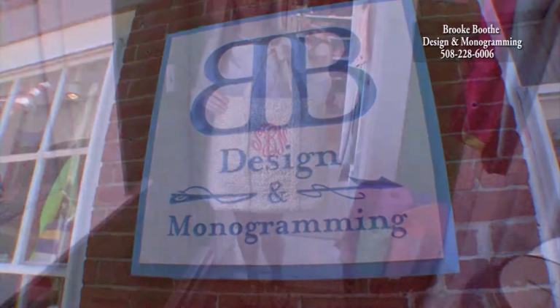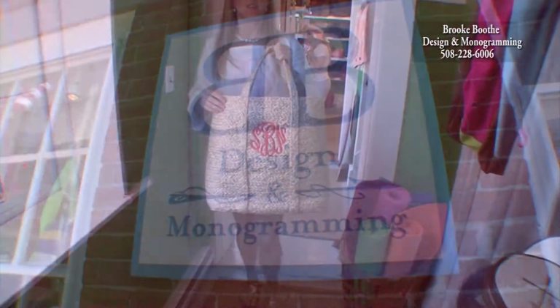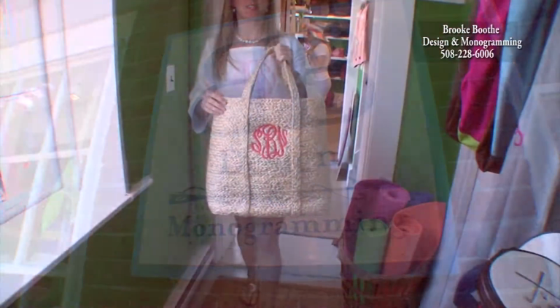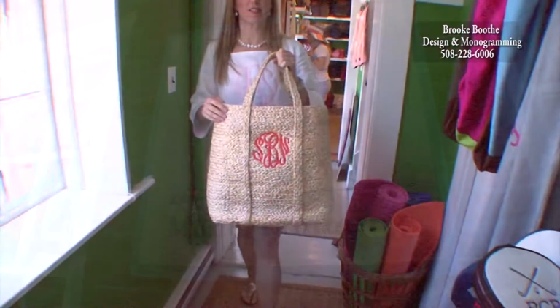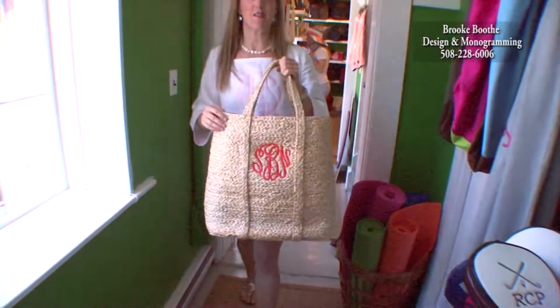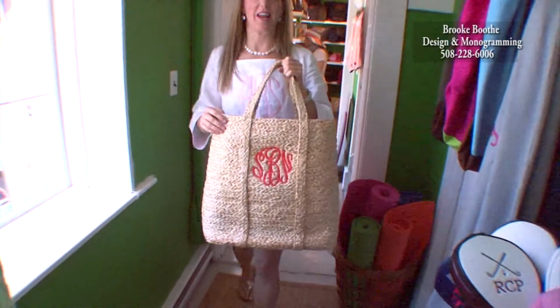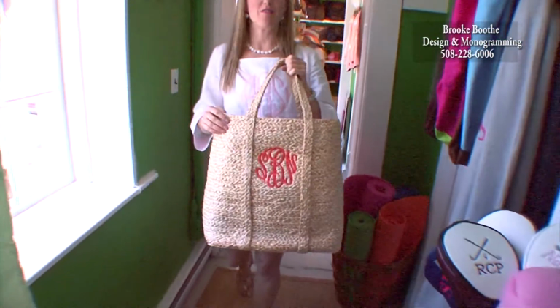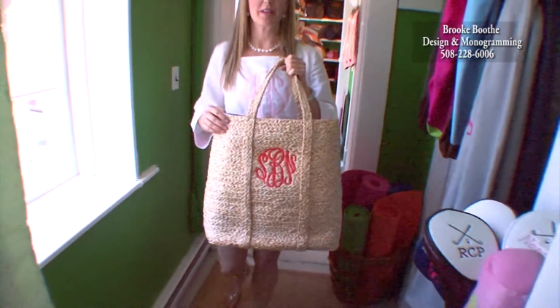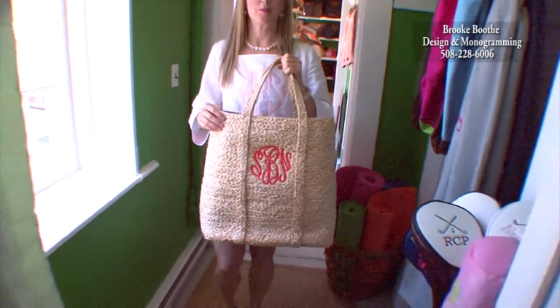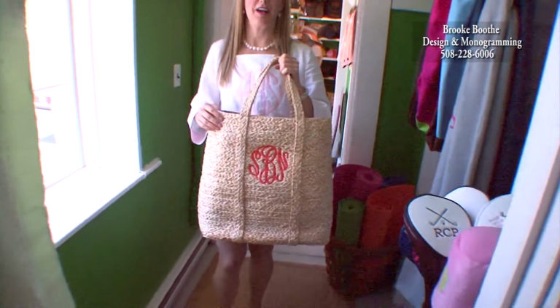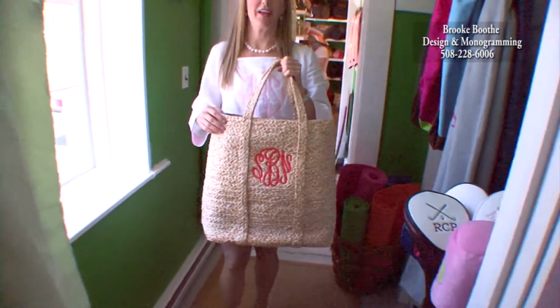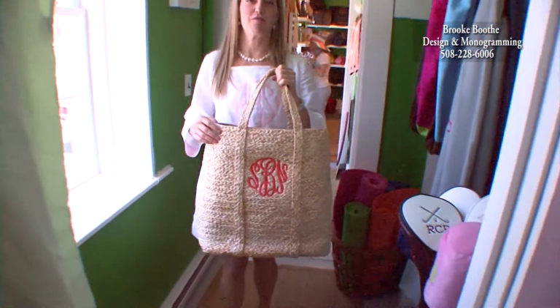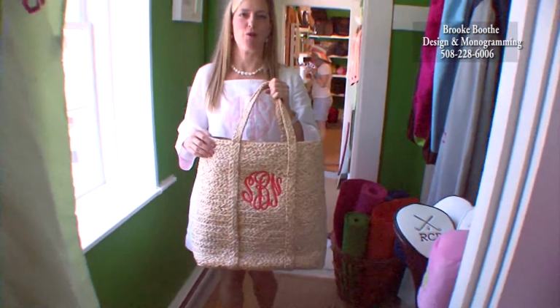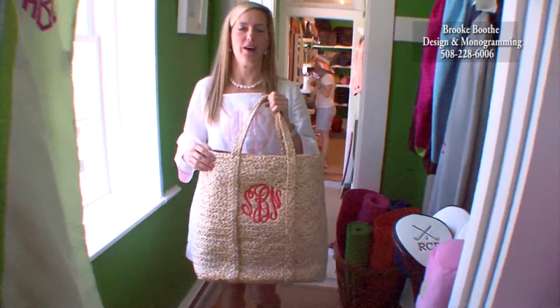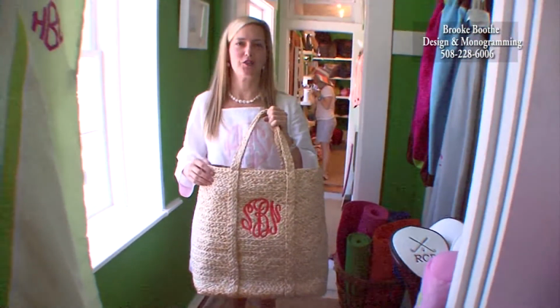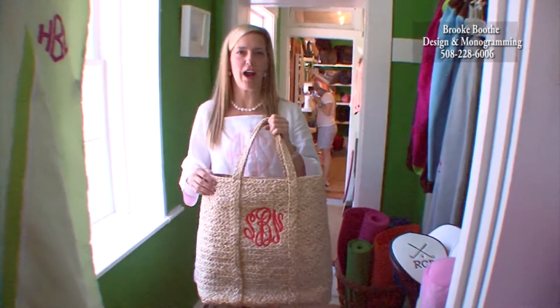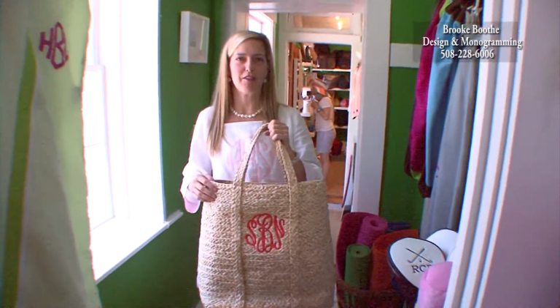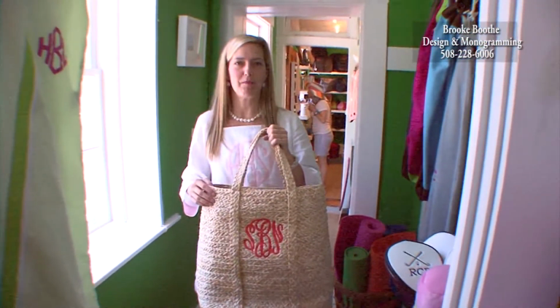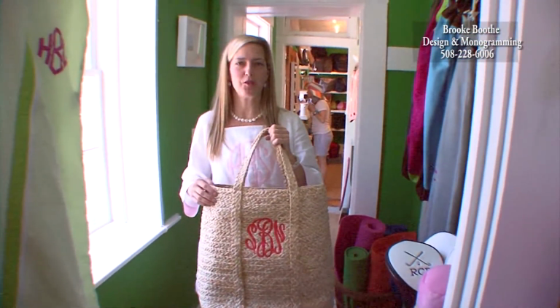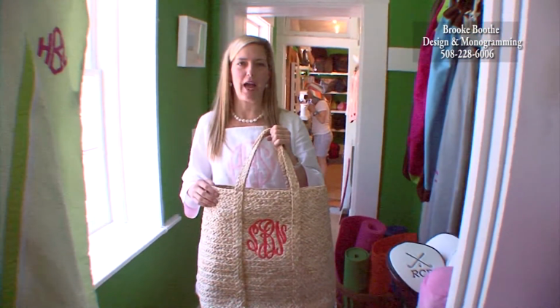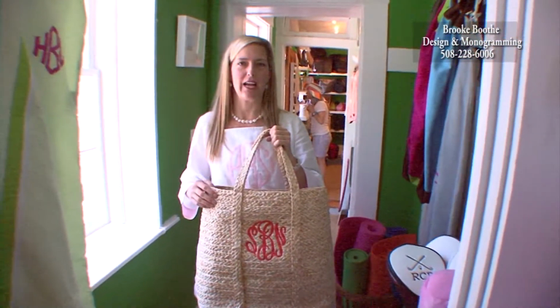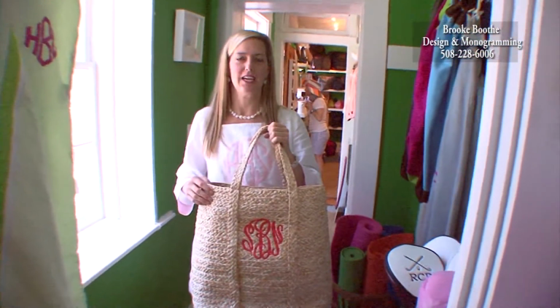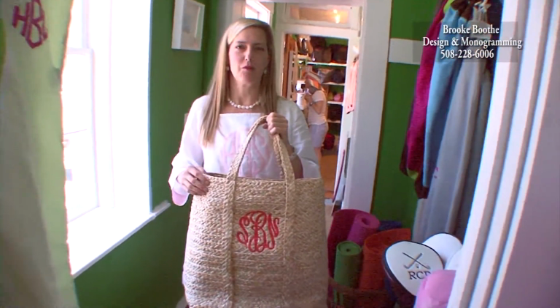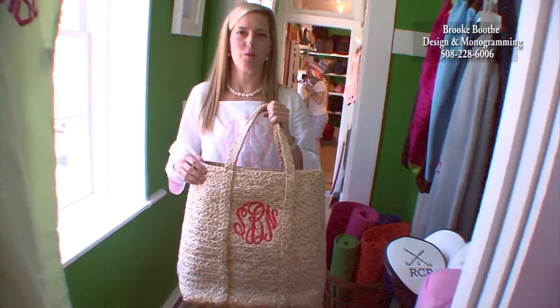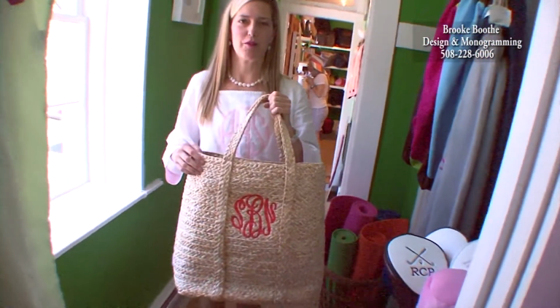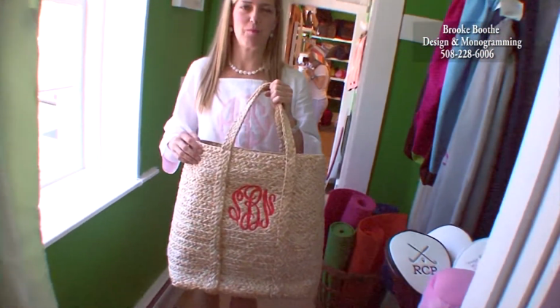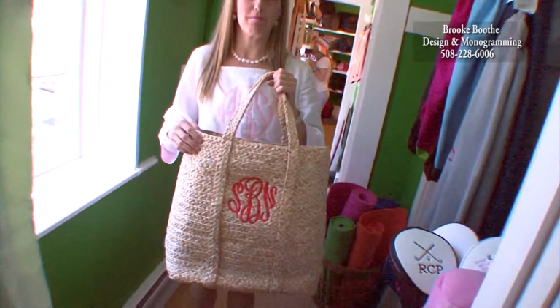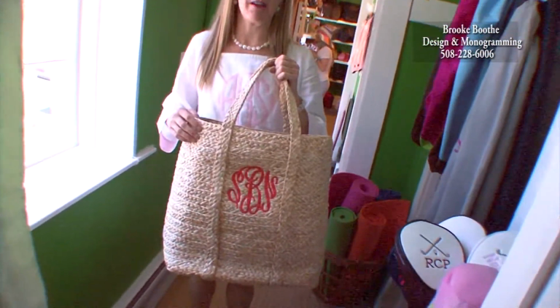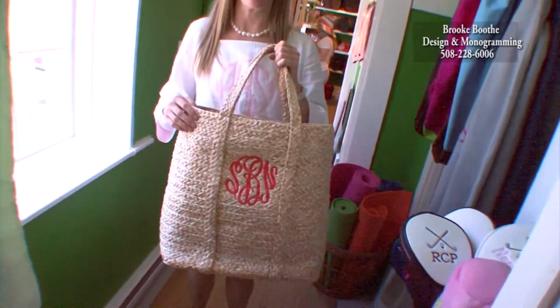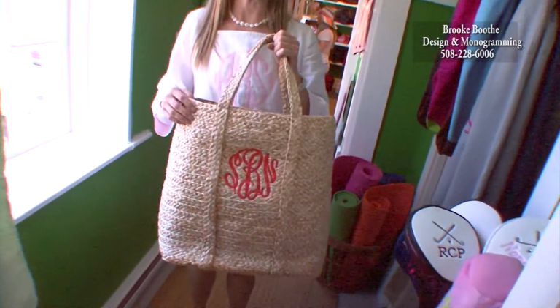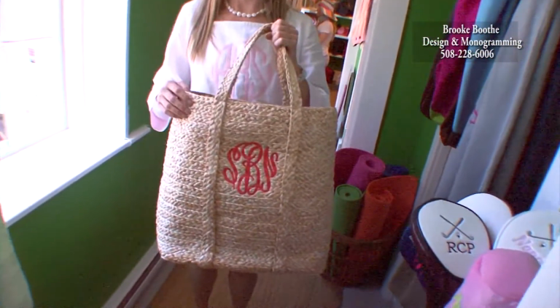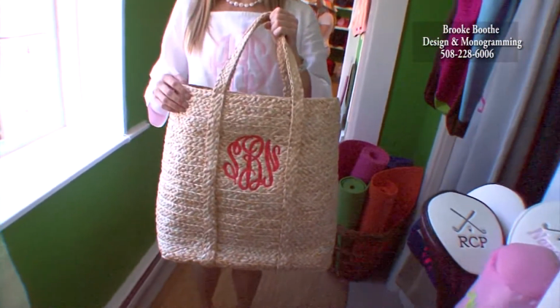This is something that everybody's been coming in for. It's a raffia beach bag with a wonderful big monogram on it.